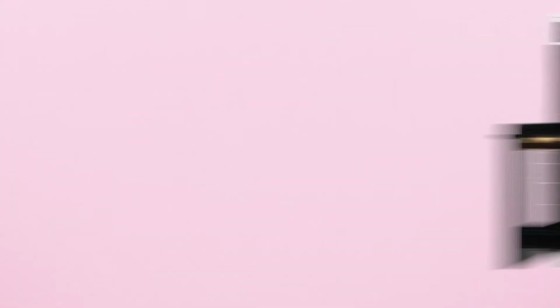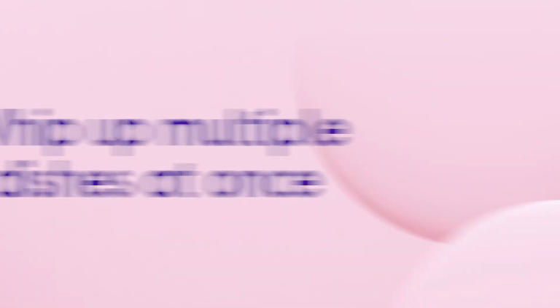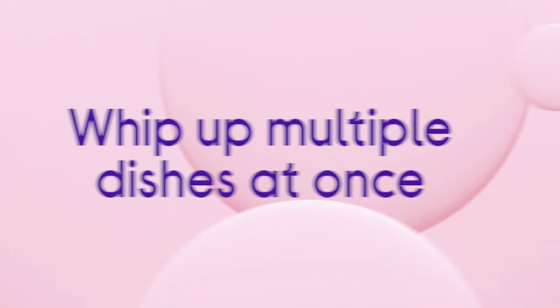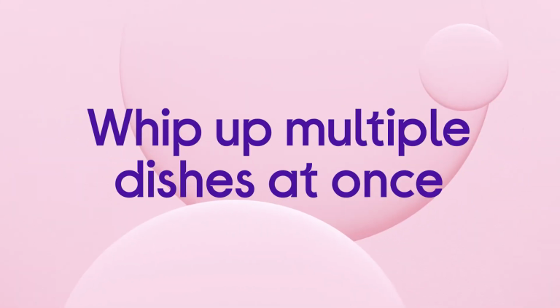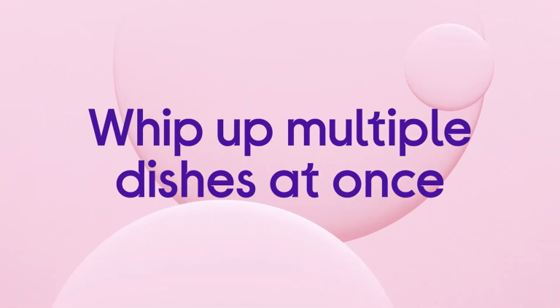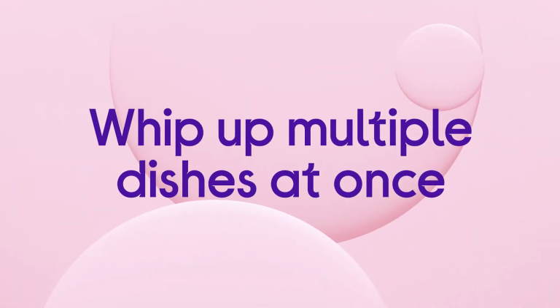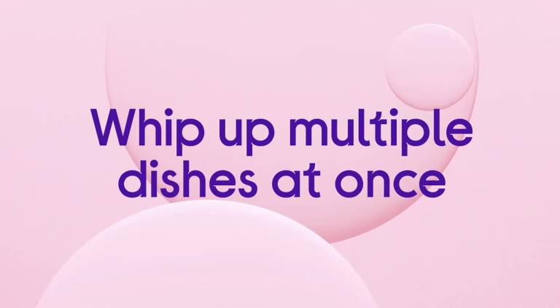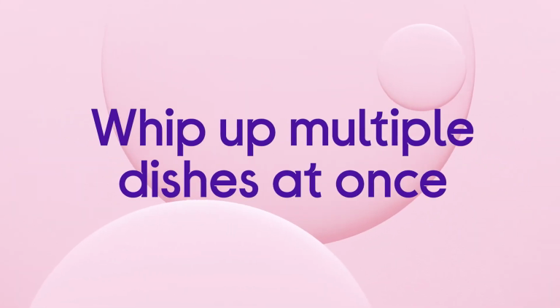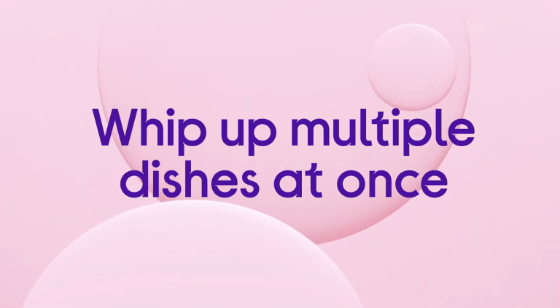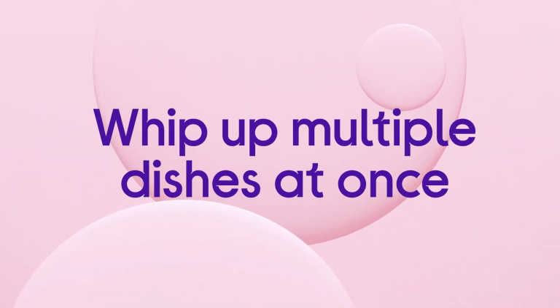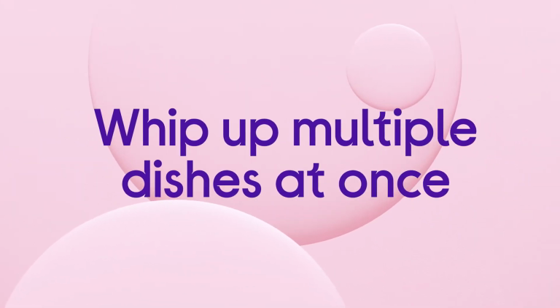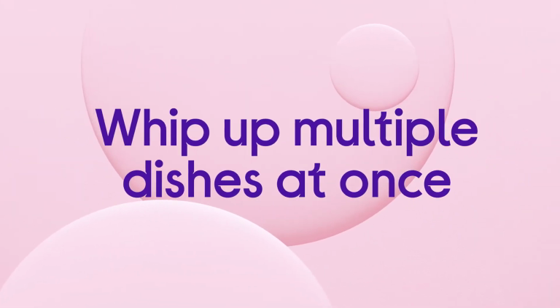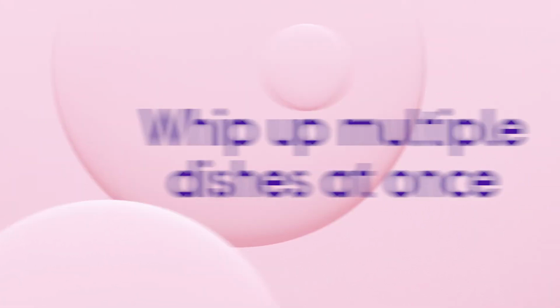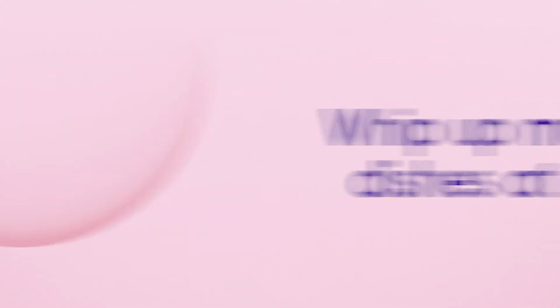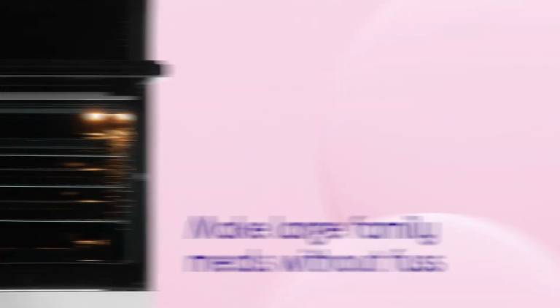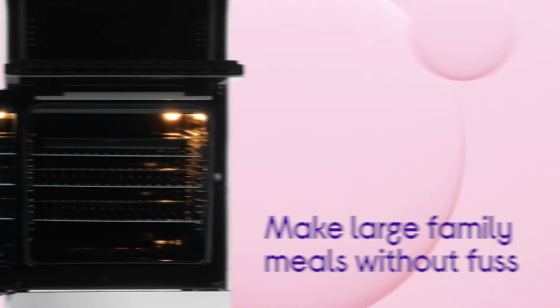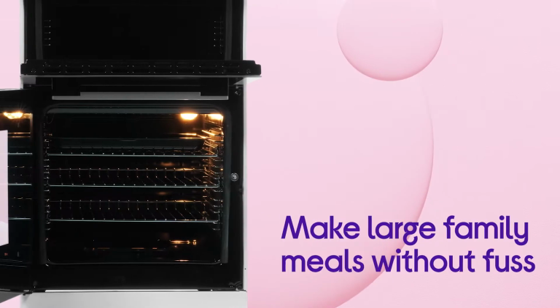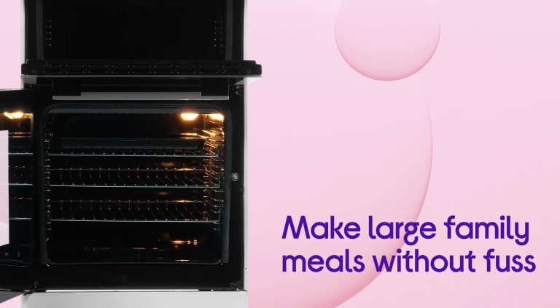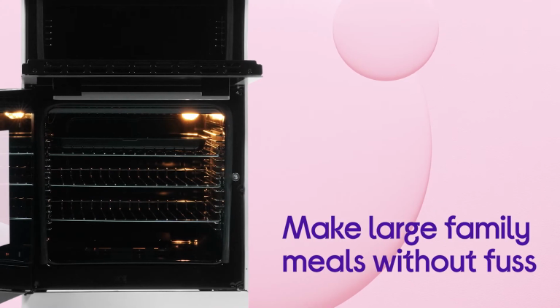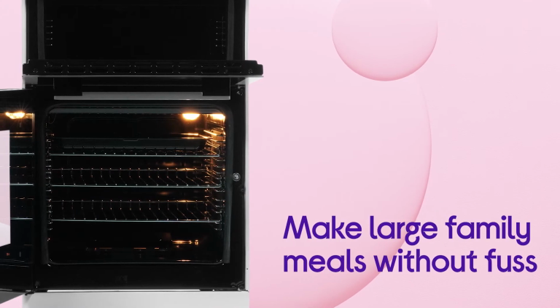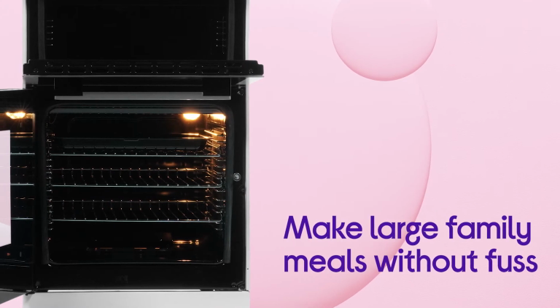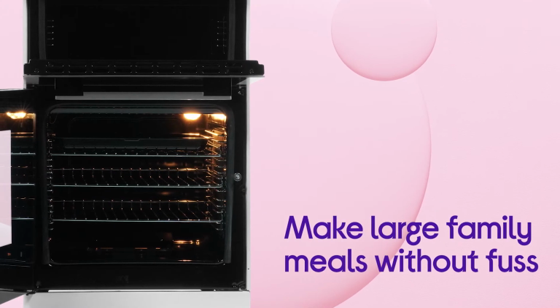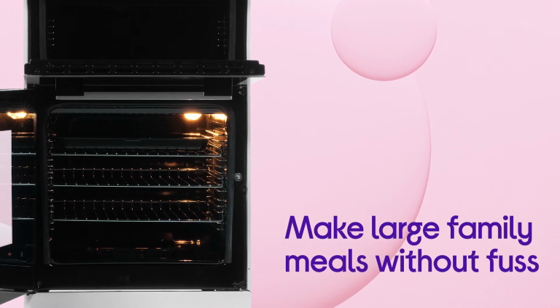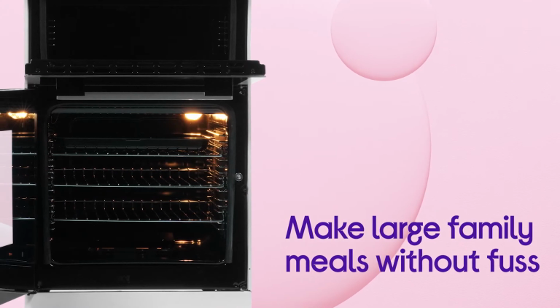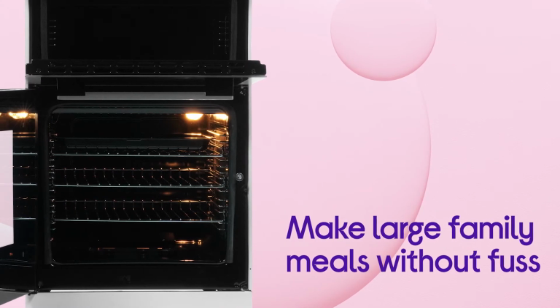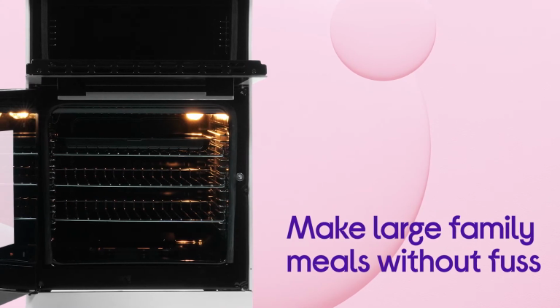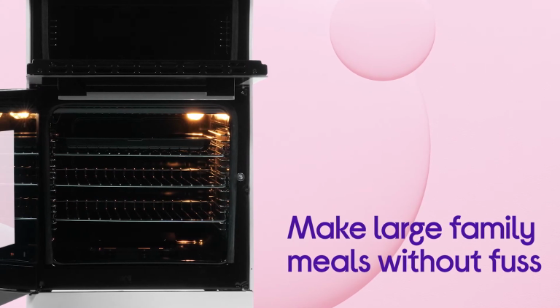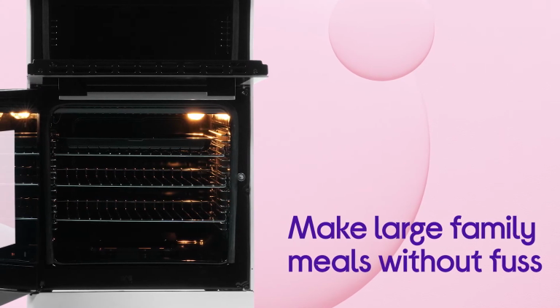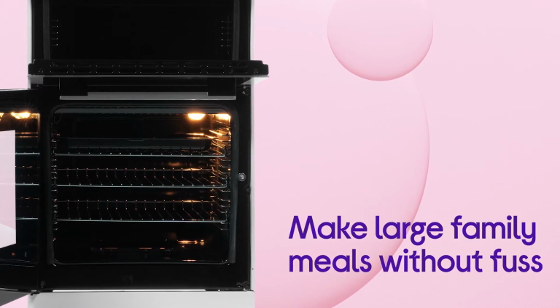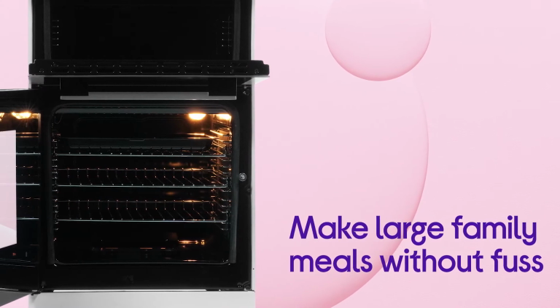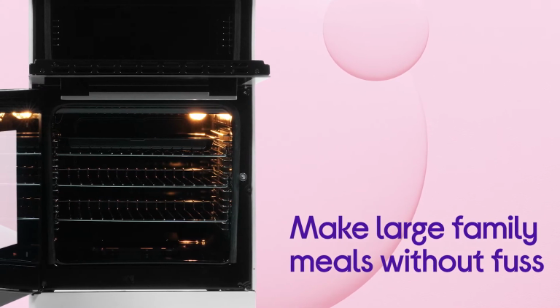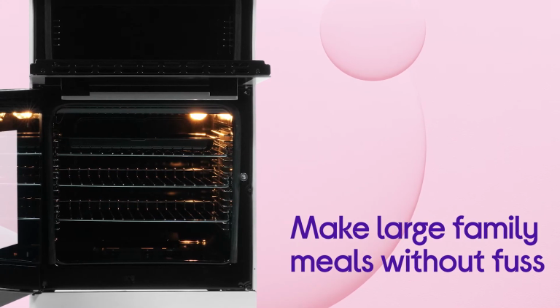Whip up multiple dishes at the same time and enjoy a more efficient way to cook, with the ability to make large meals for the family without fuss.